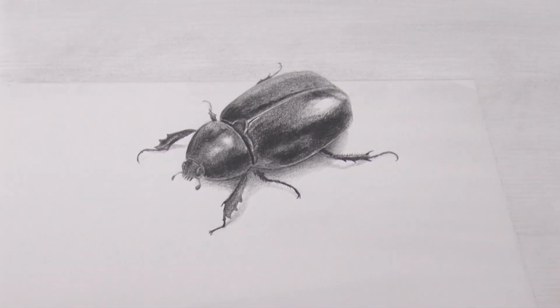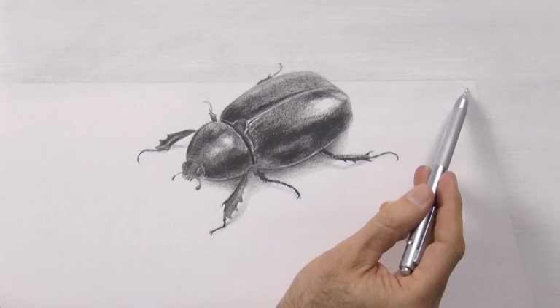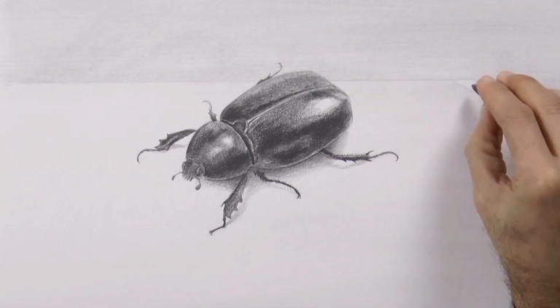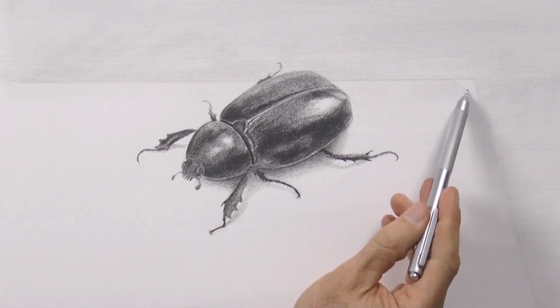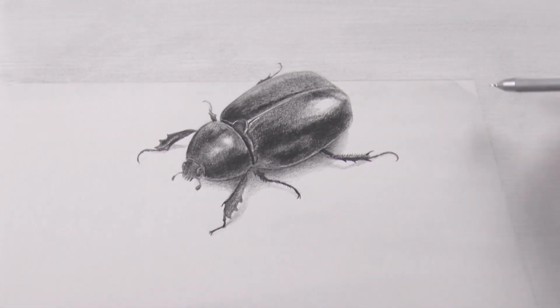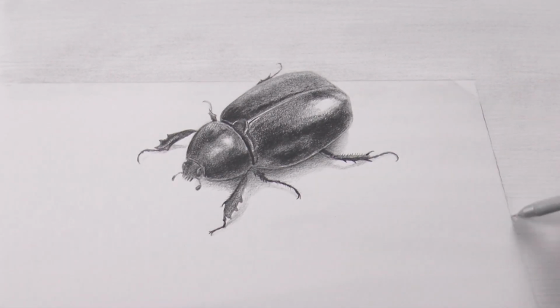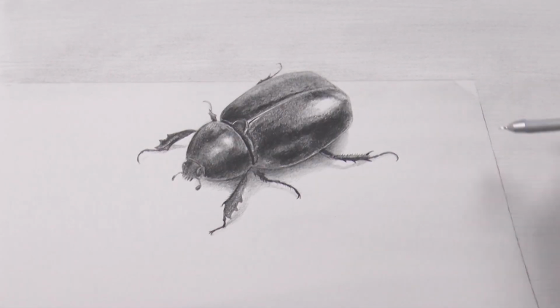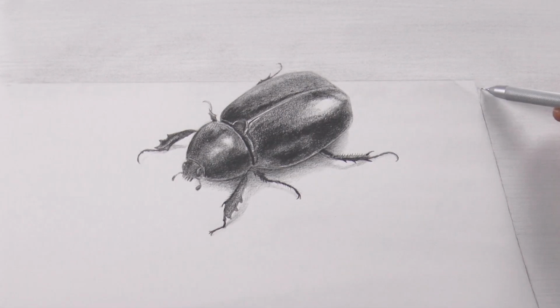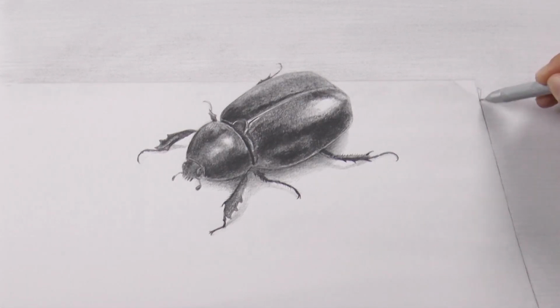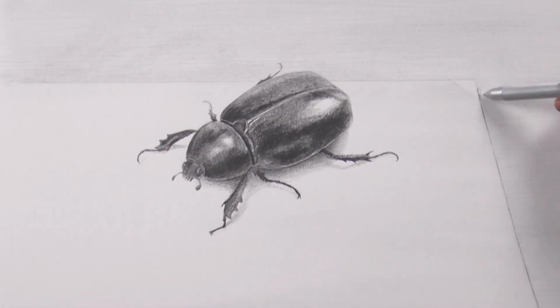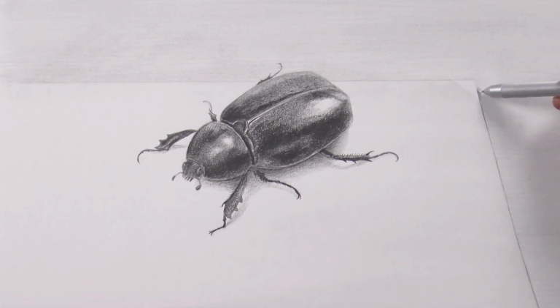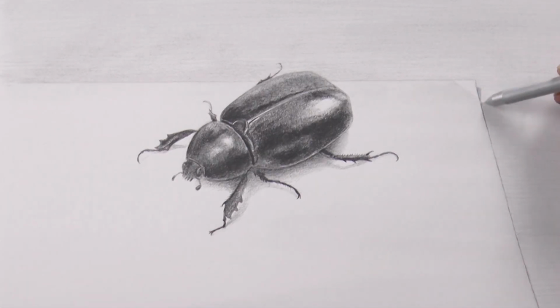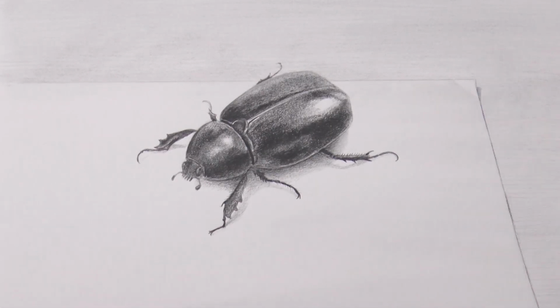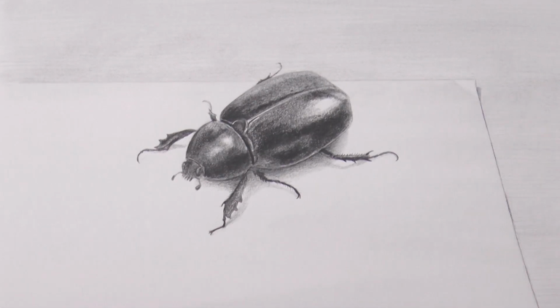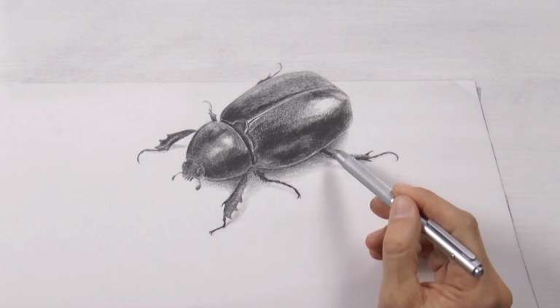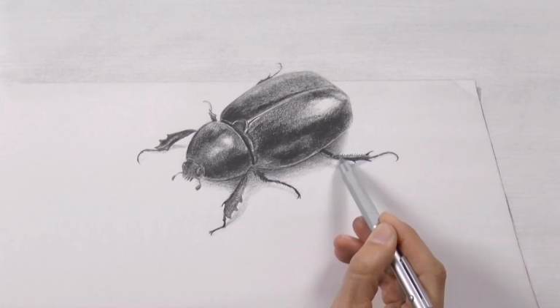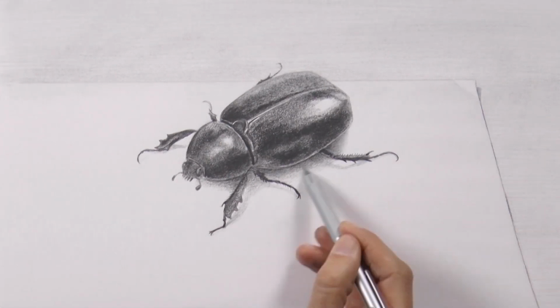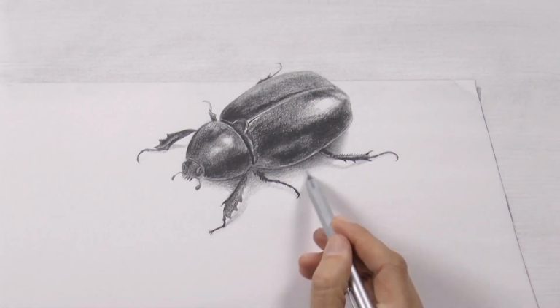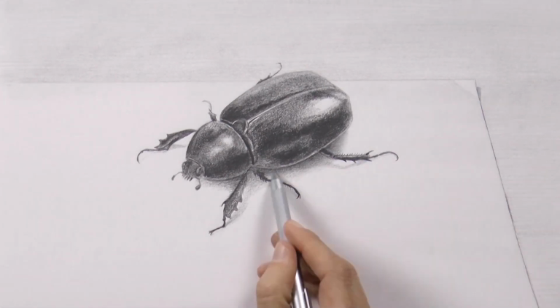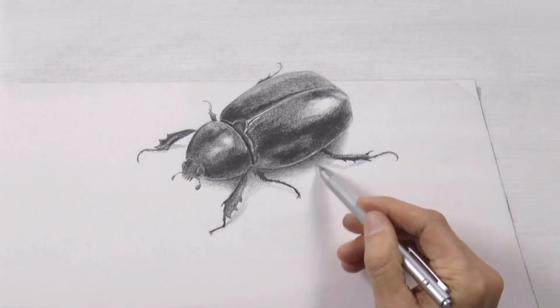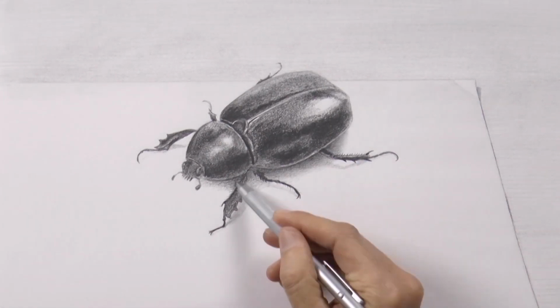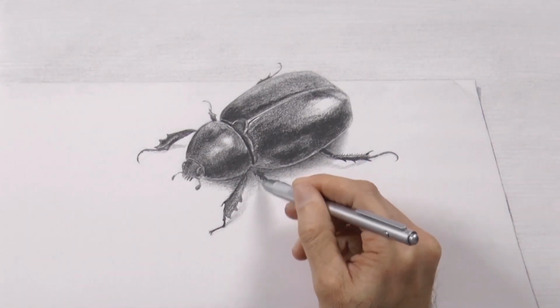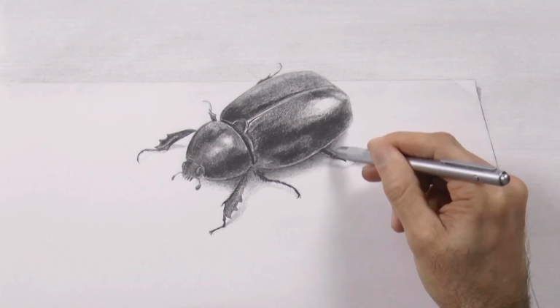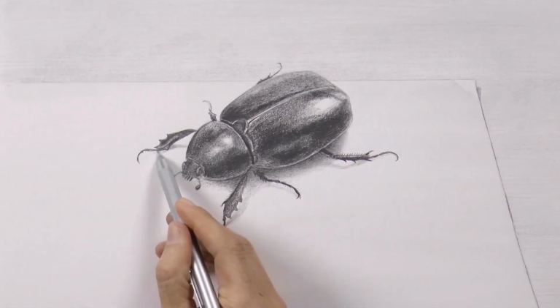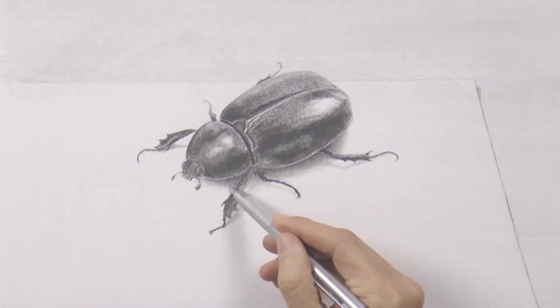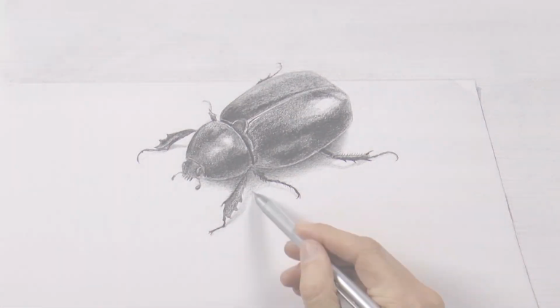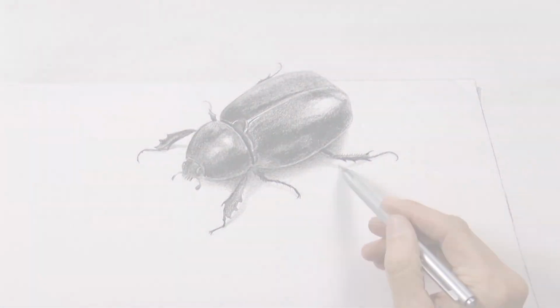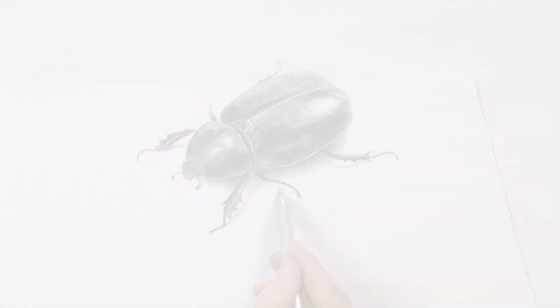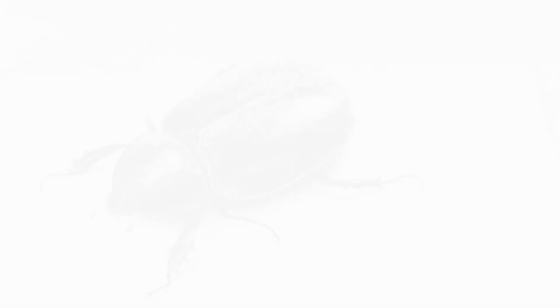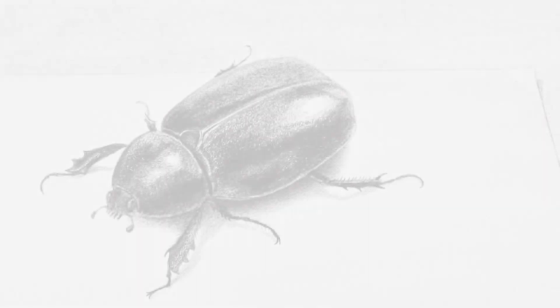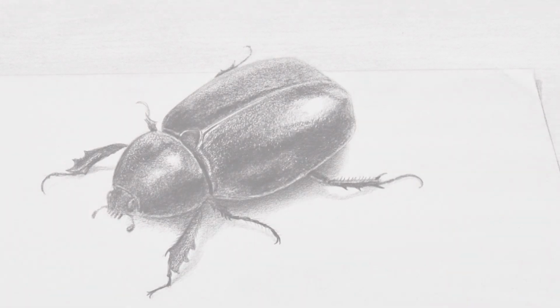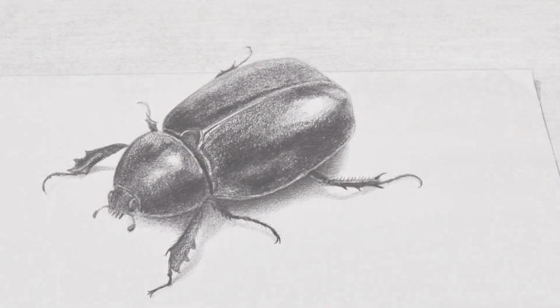I refined the shade of the paper, added the last details, and it's ready!